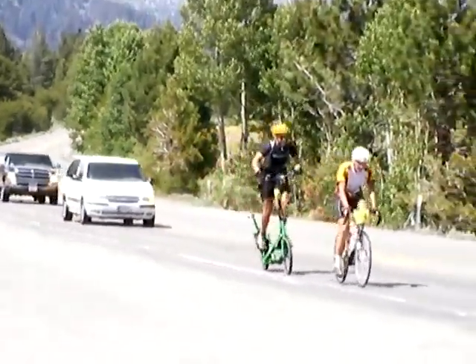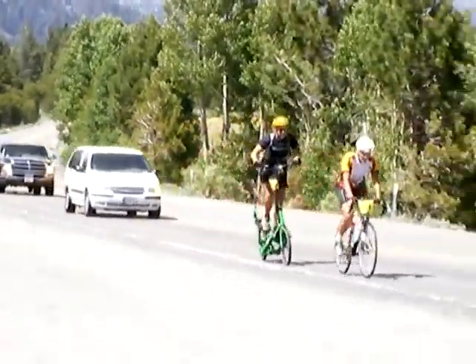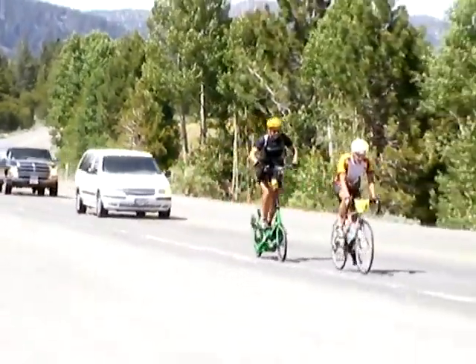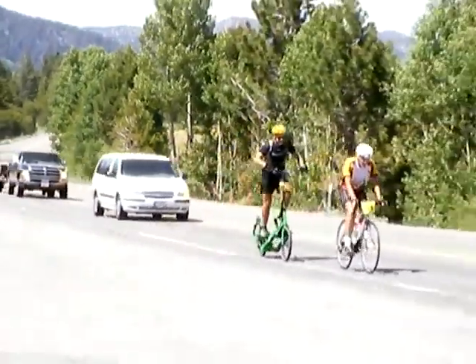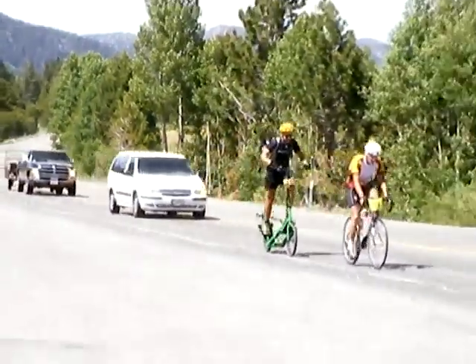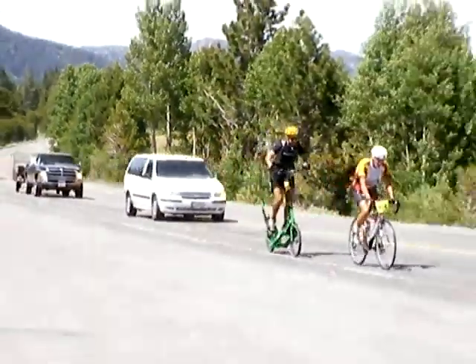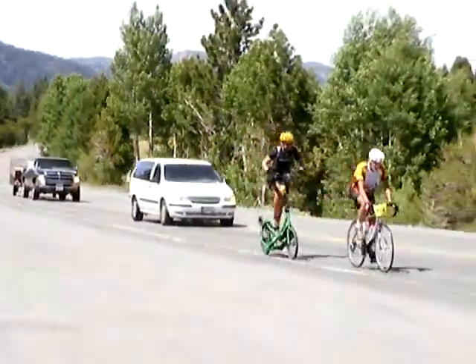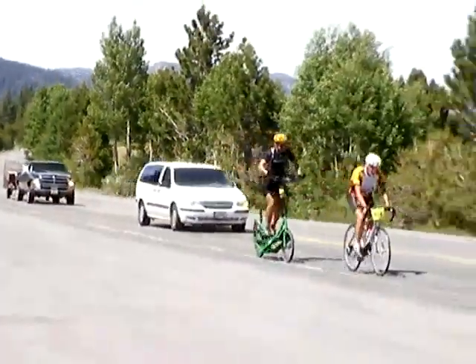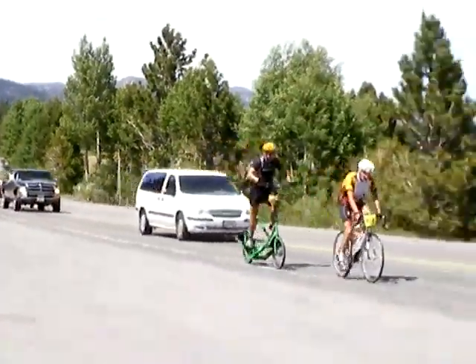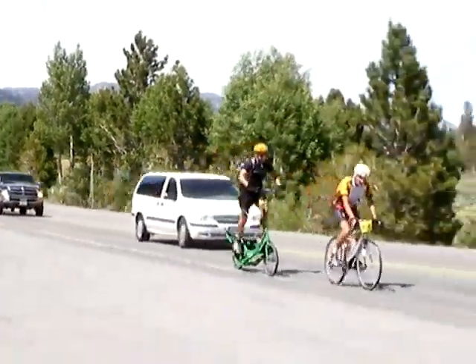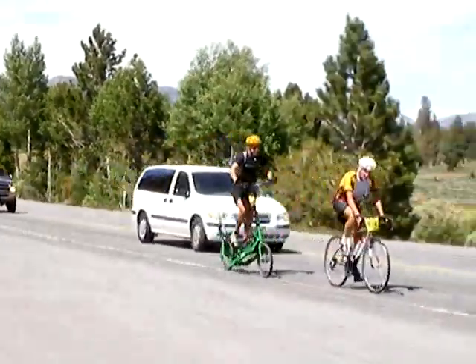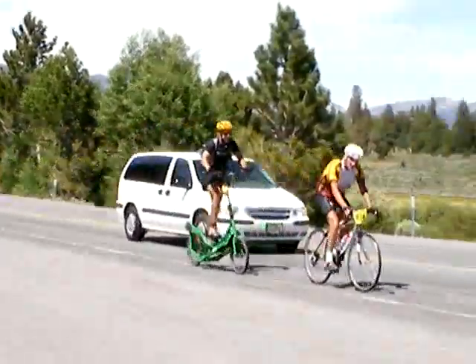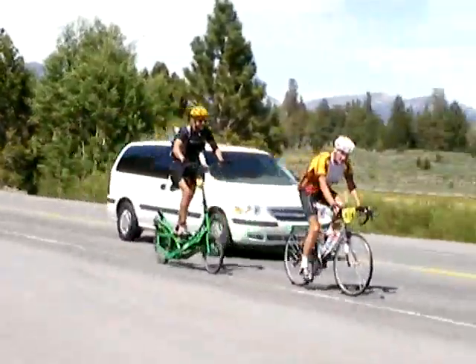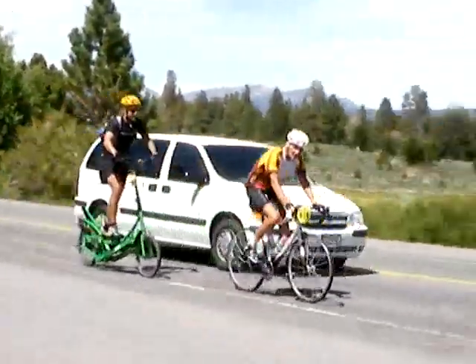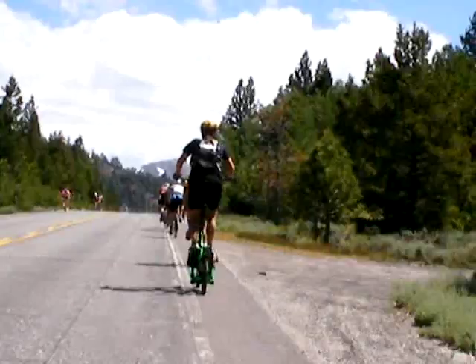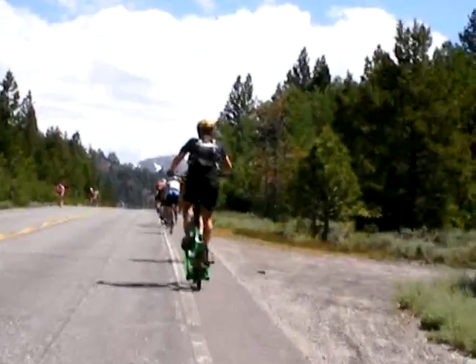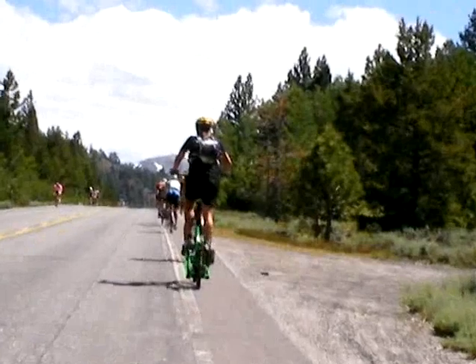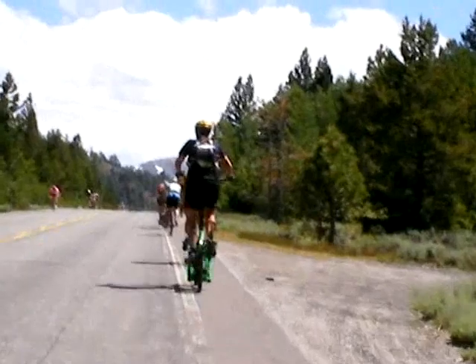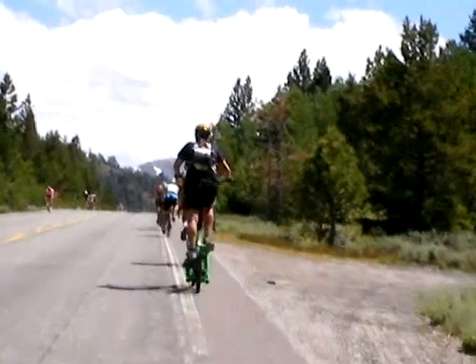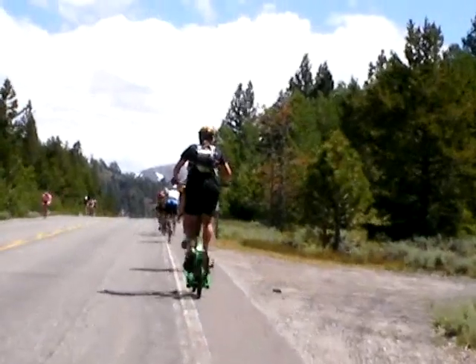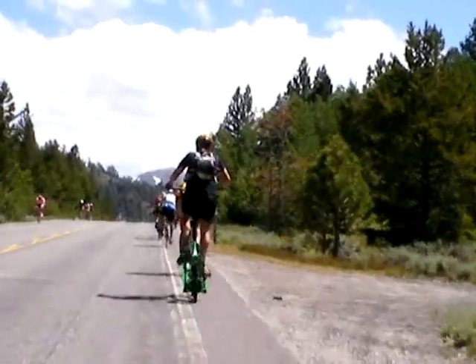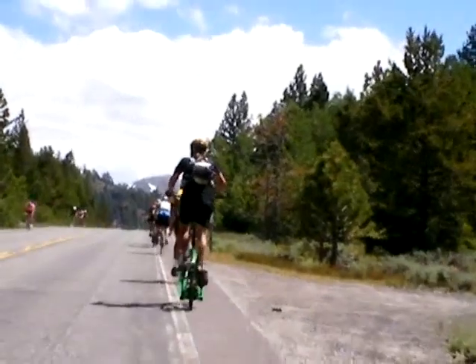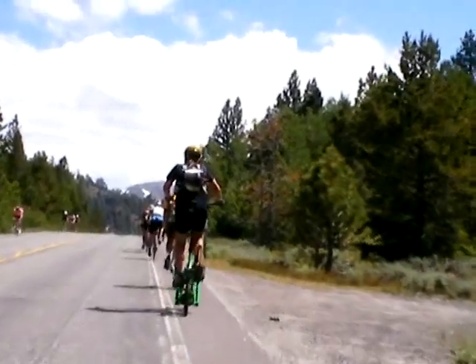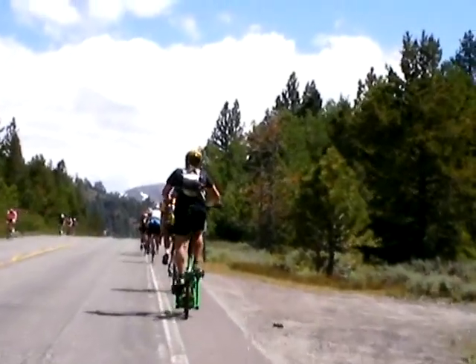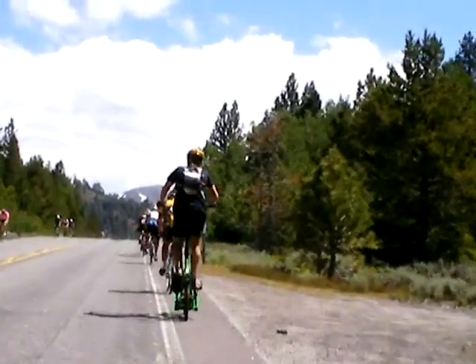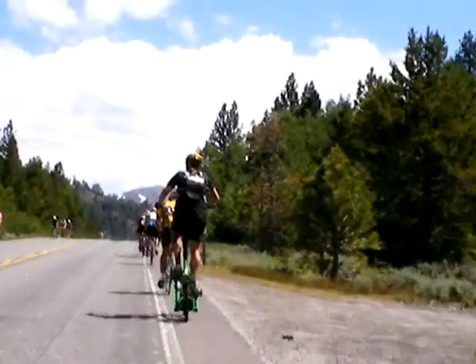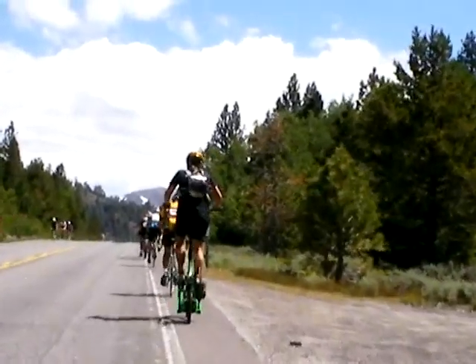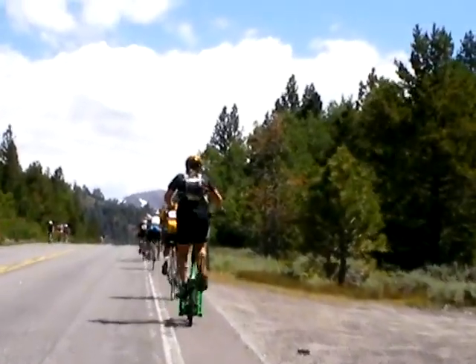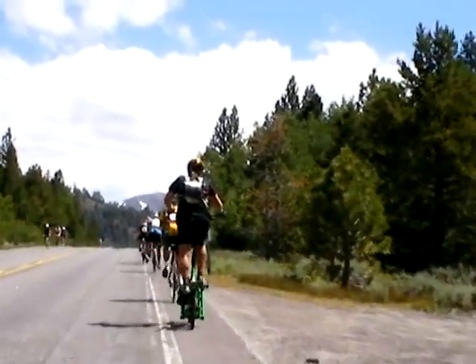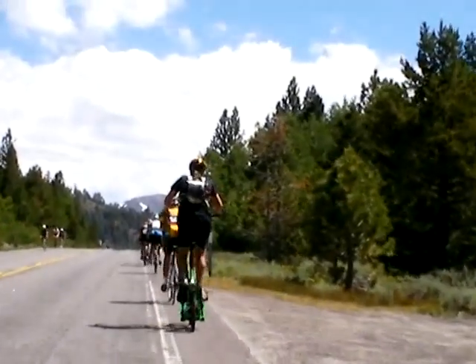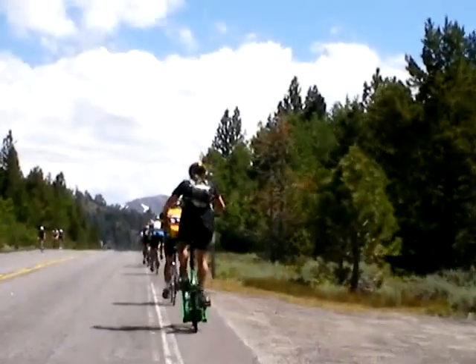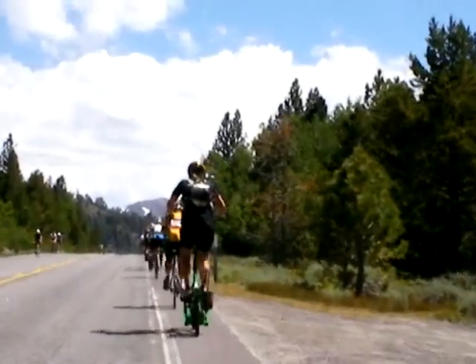As you can see, Brent continued to keep a strong pace all the way up to Carson and stayed in the middle of the pack of cyclists.